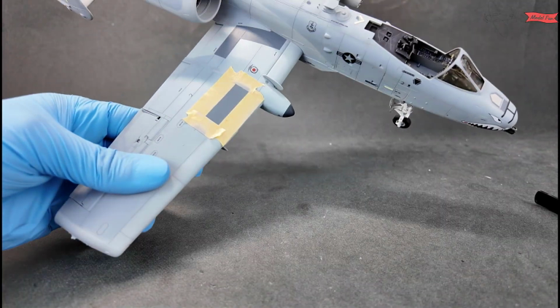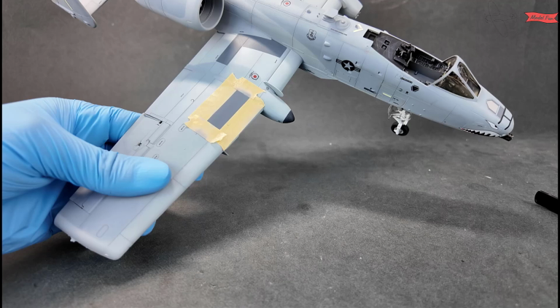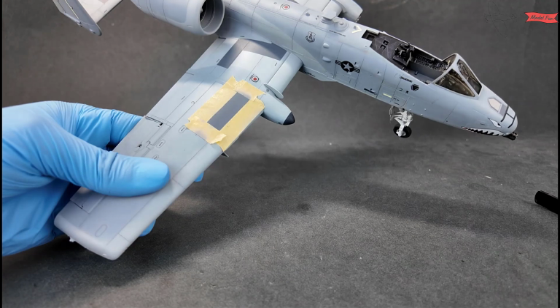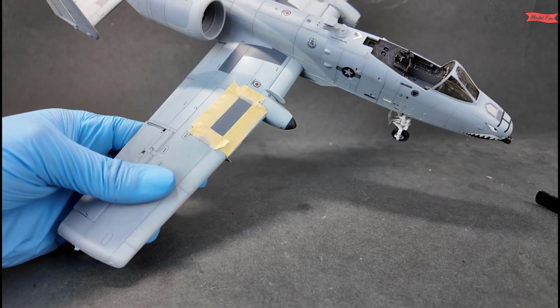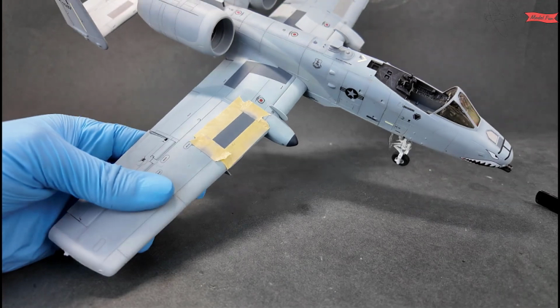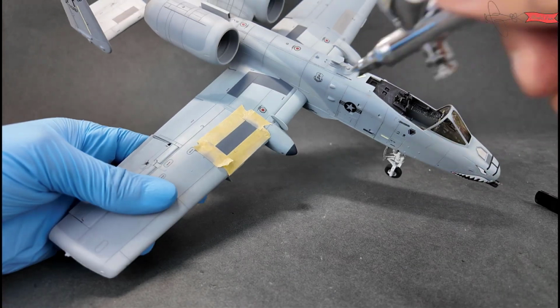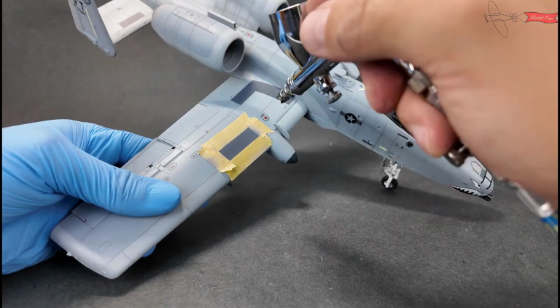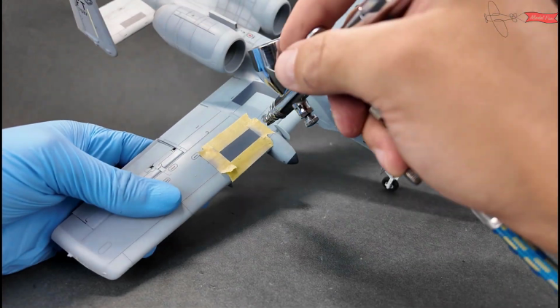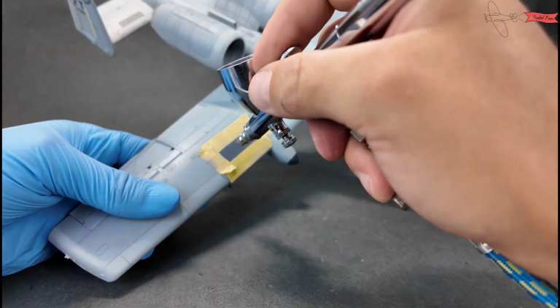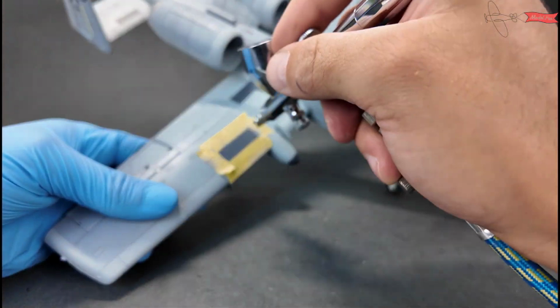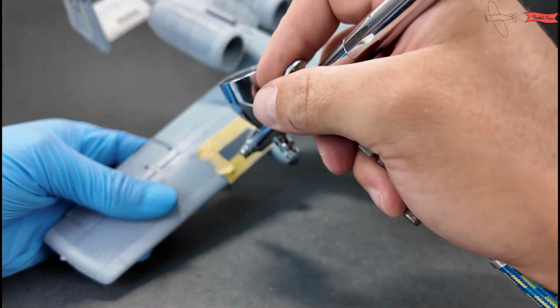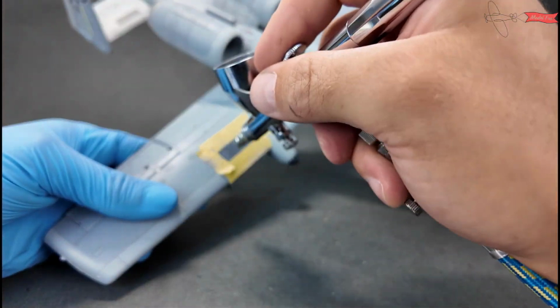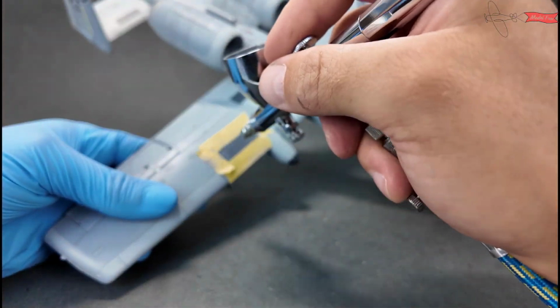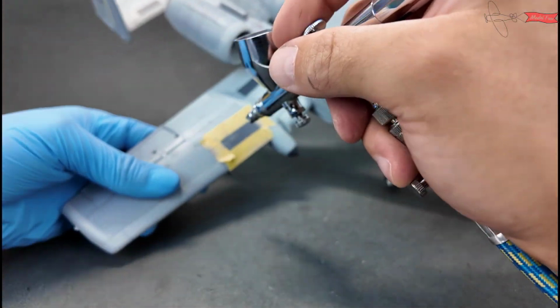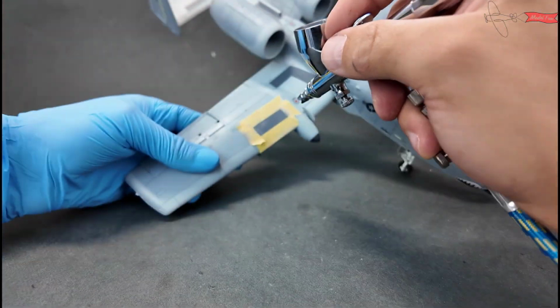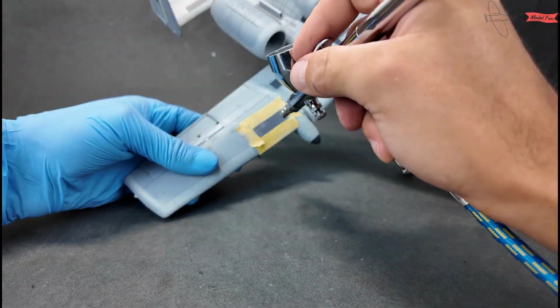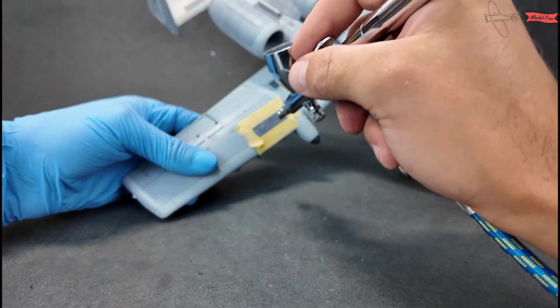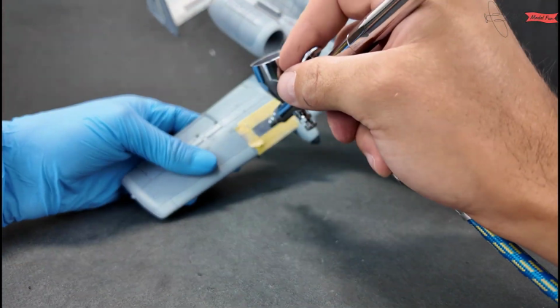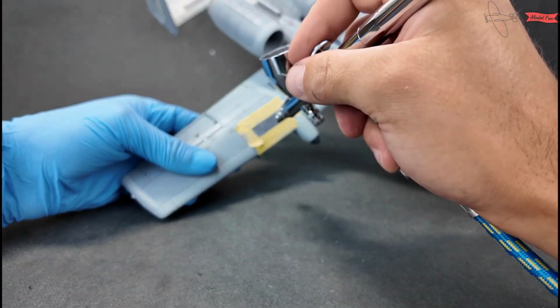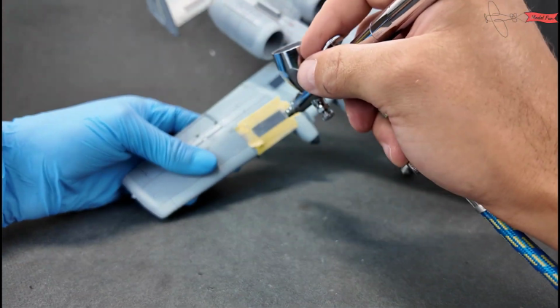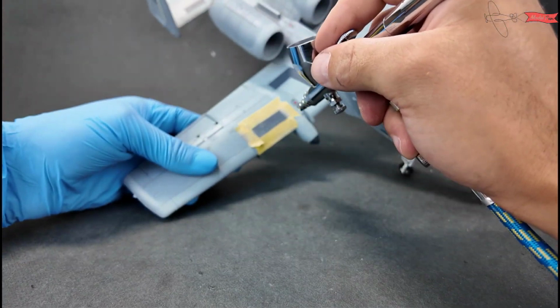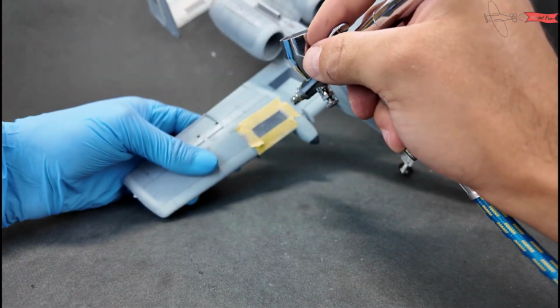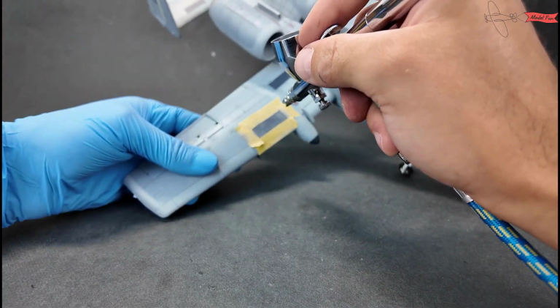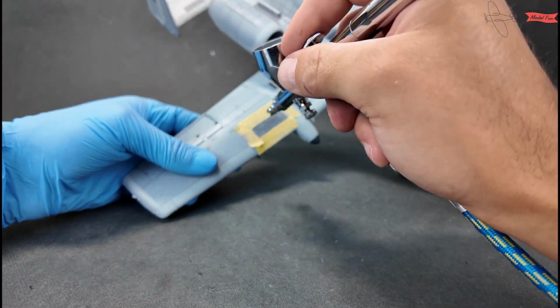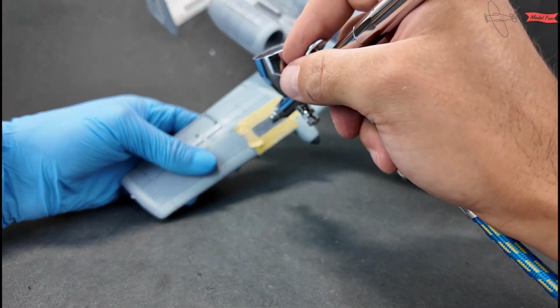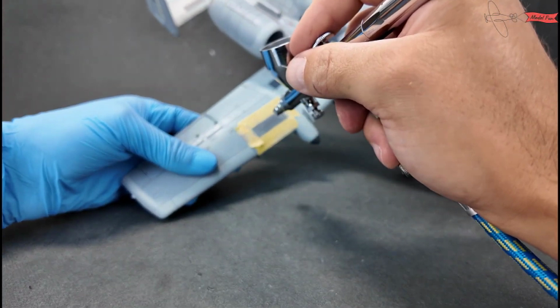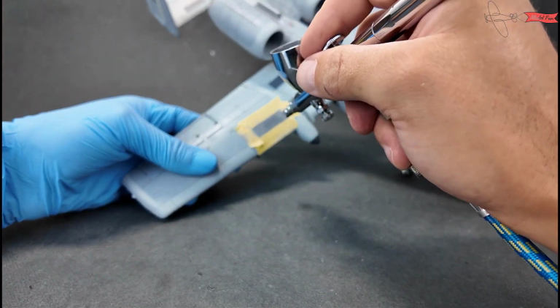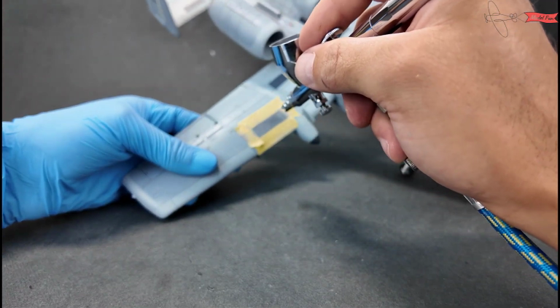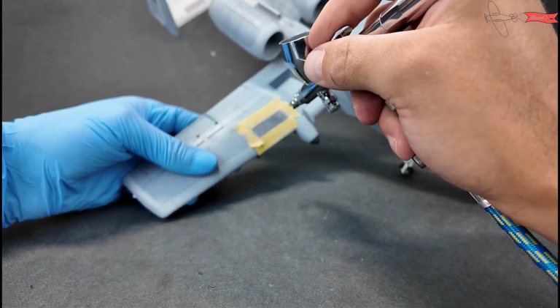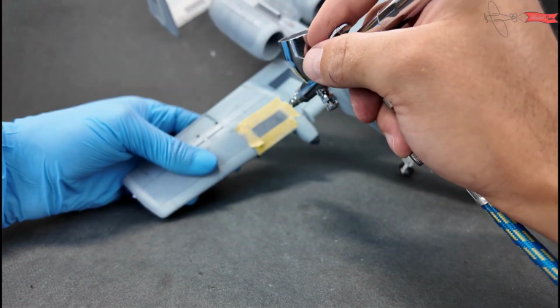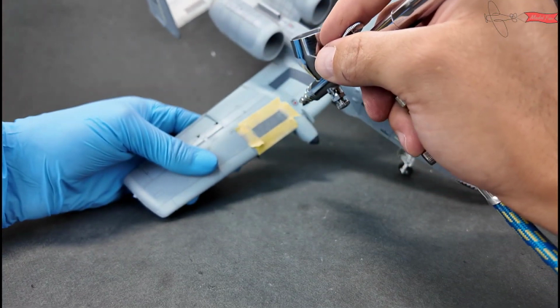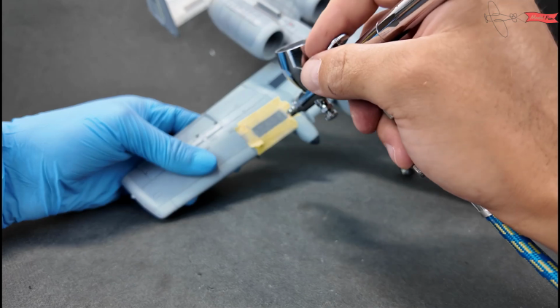Walking surface decals are too dark, so I paint them with the lighter shades of grey.